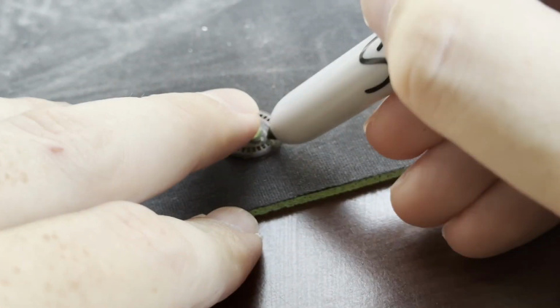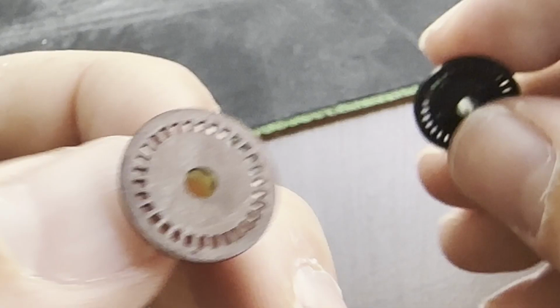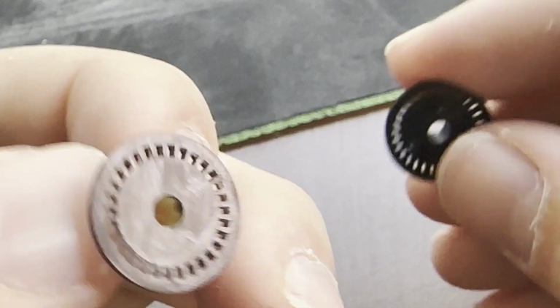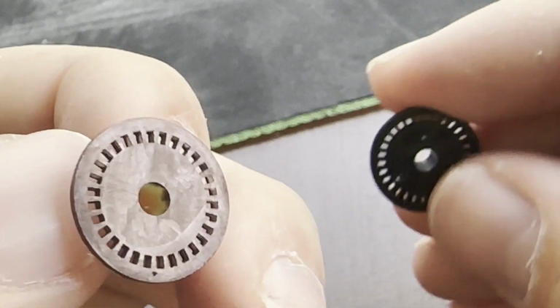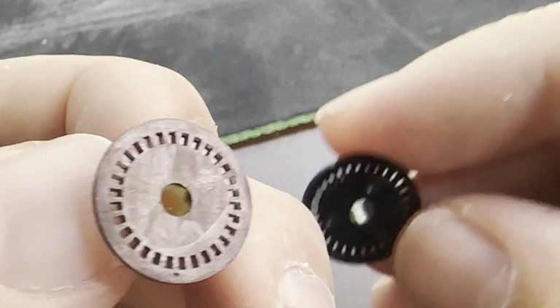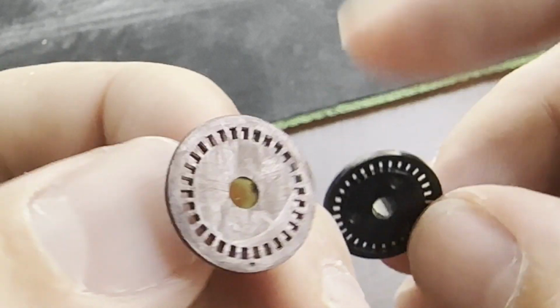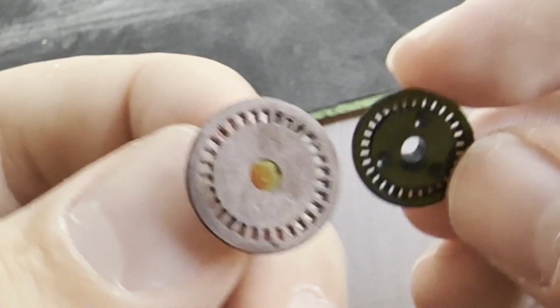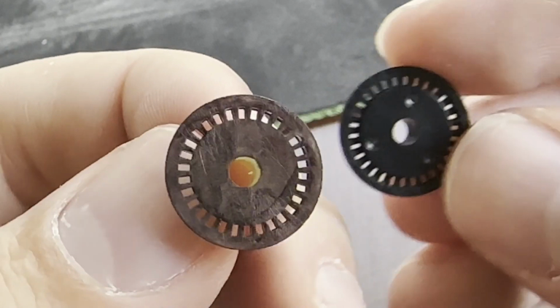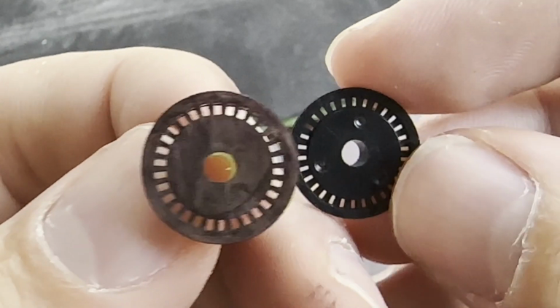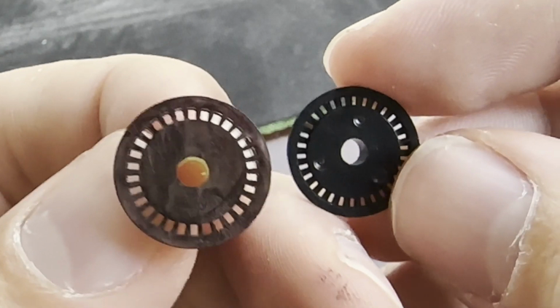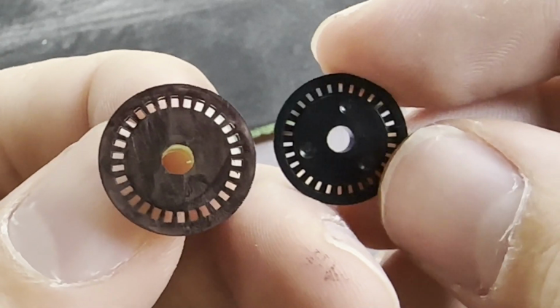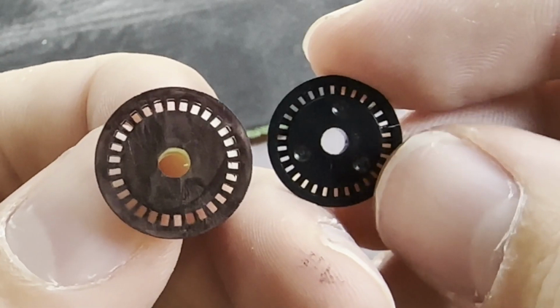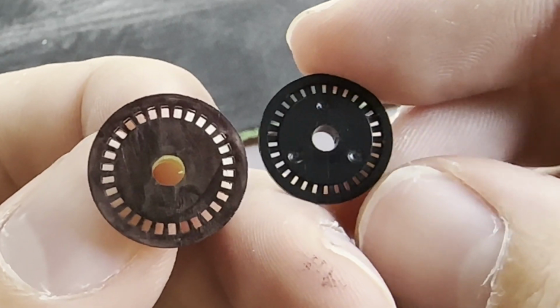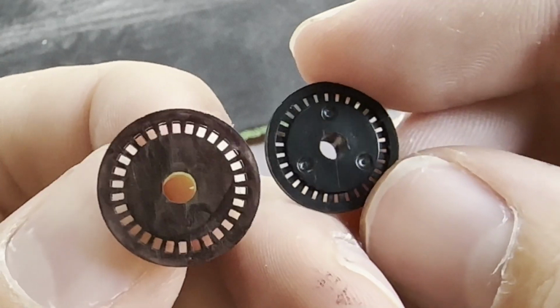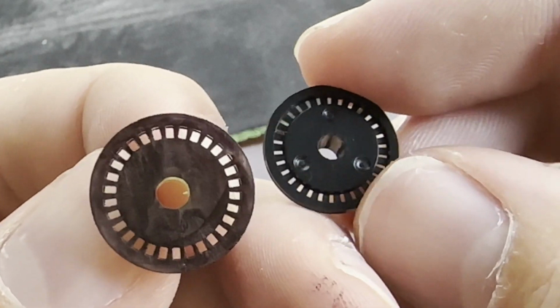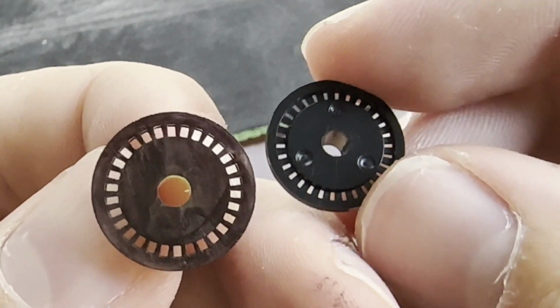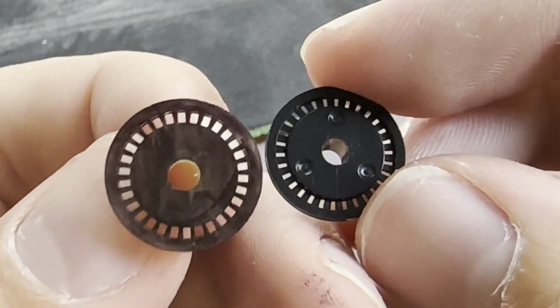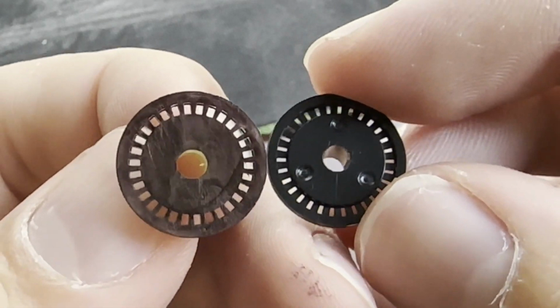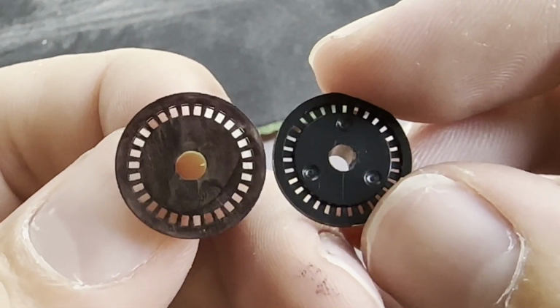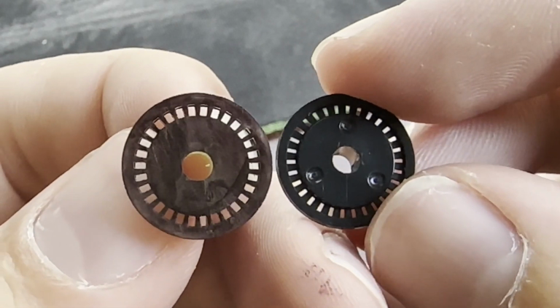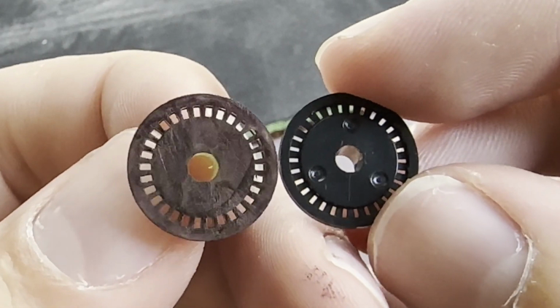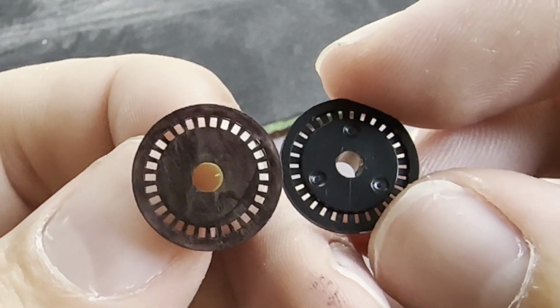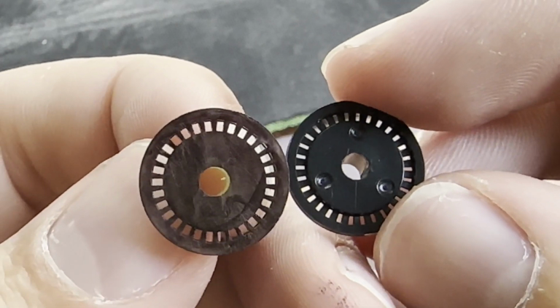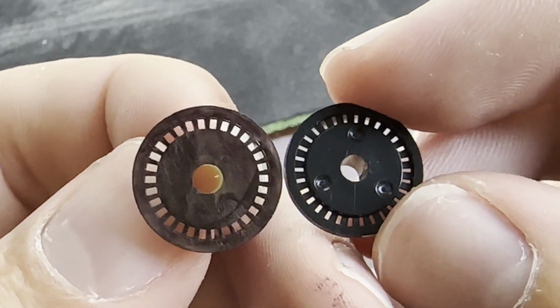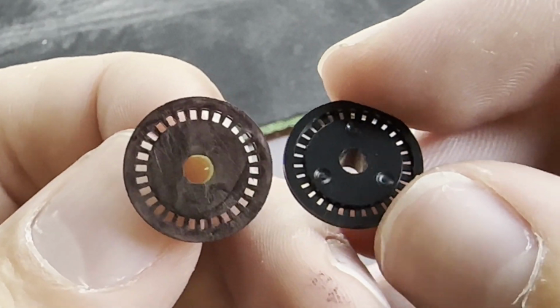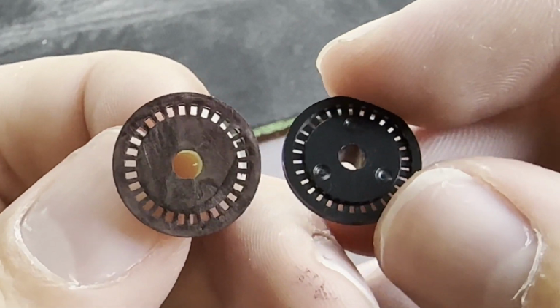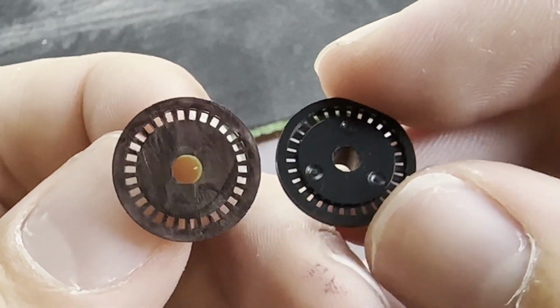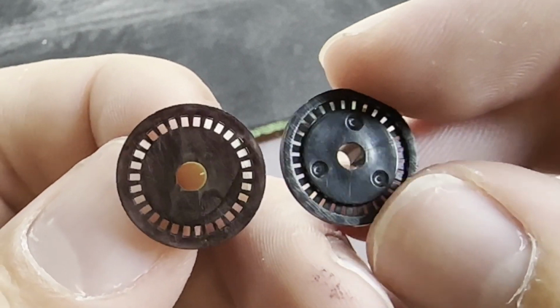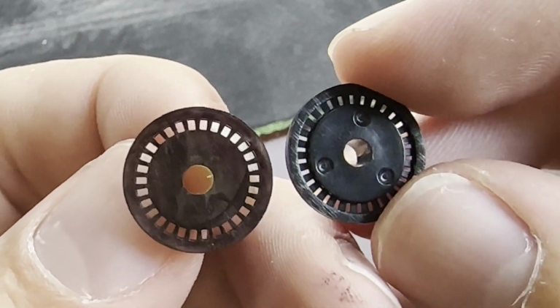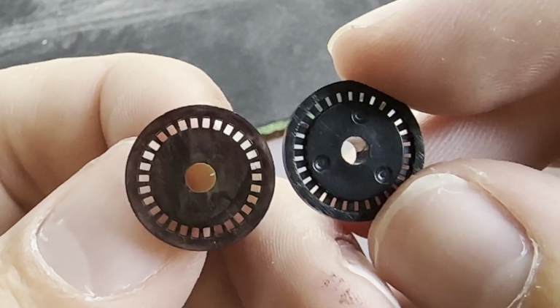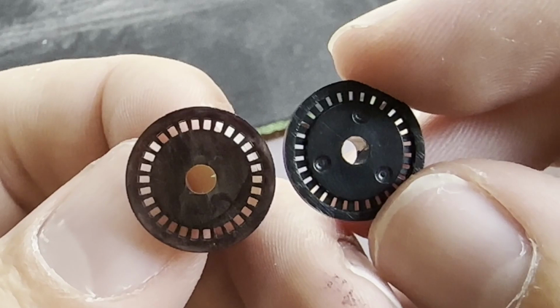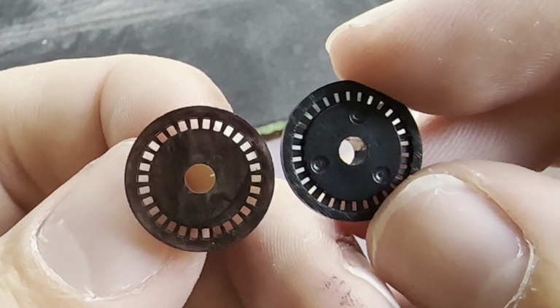I got all the sides coated and it's looking a lot better. It's not as dark as the original, but I think it's going to work.